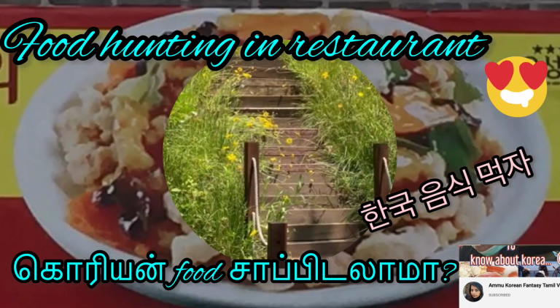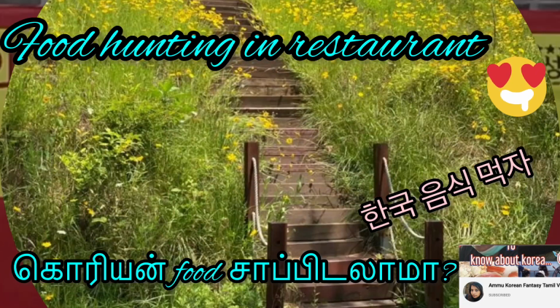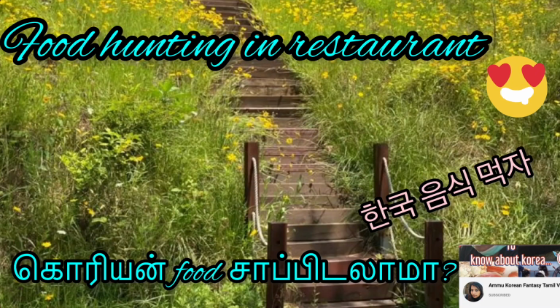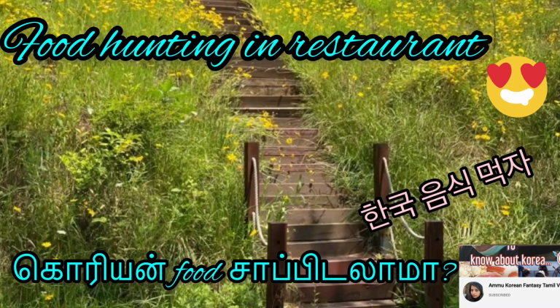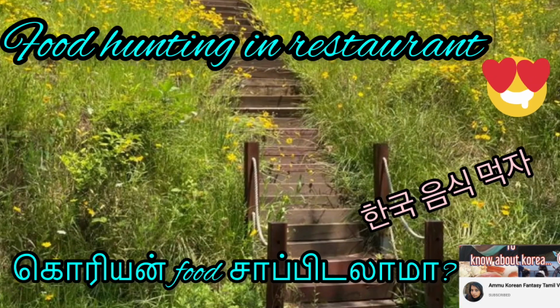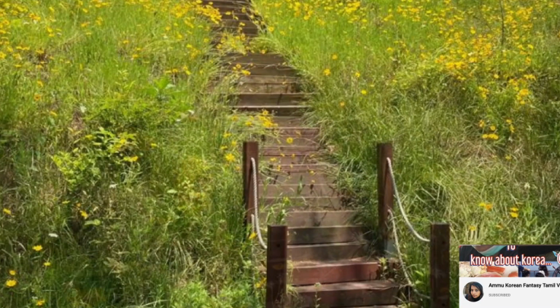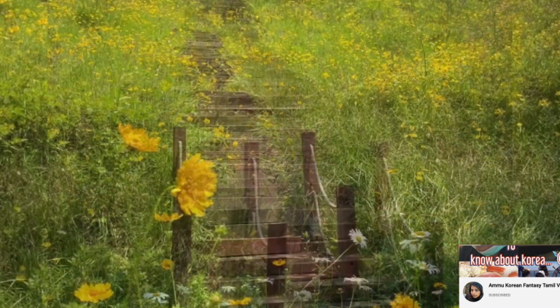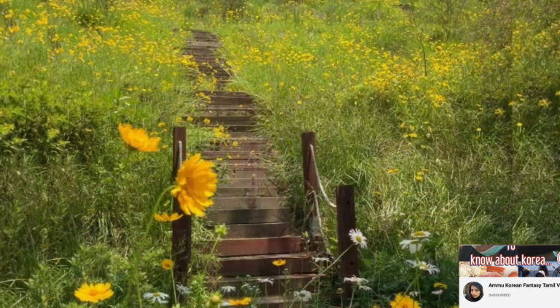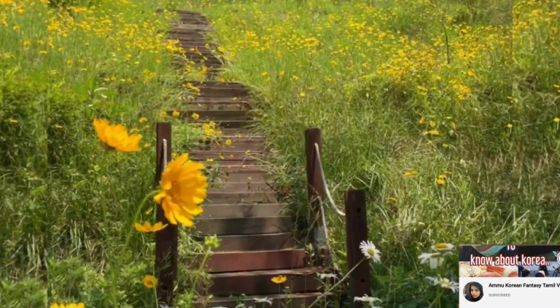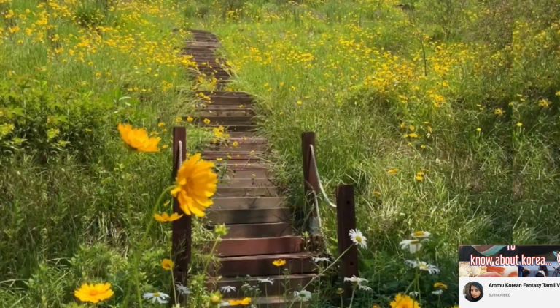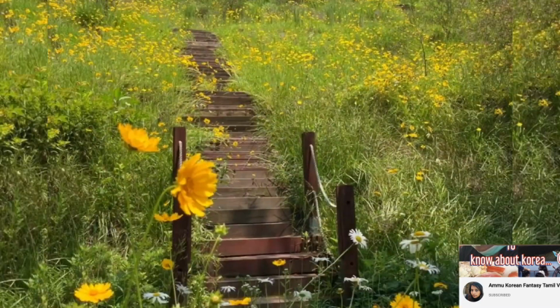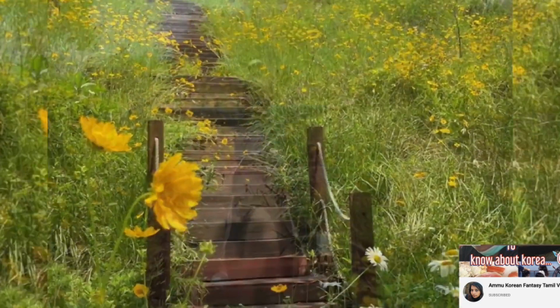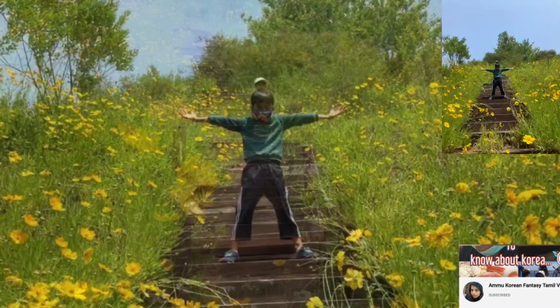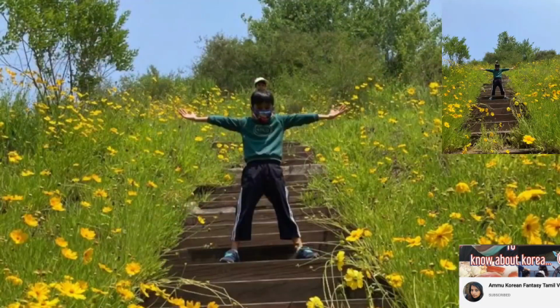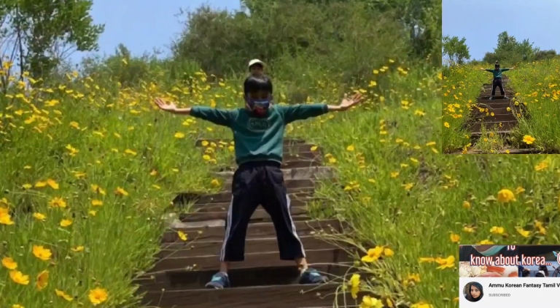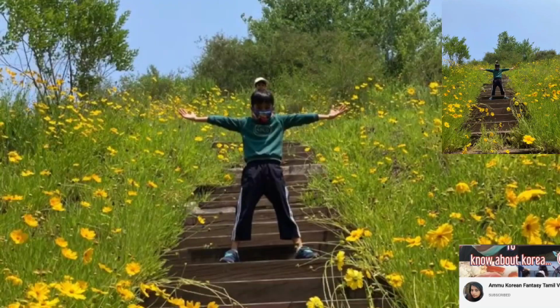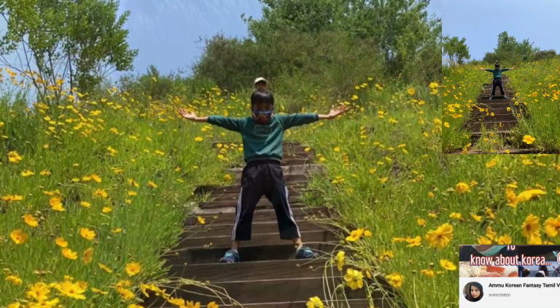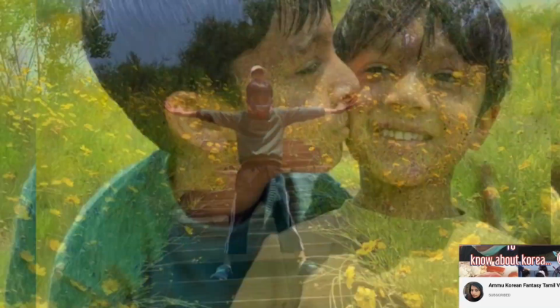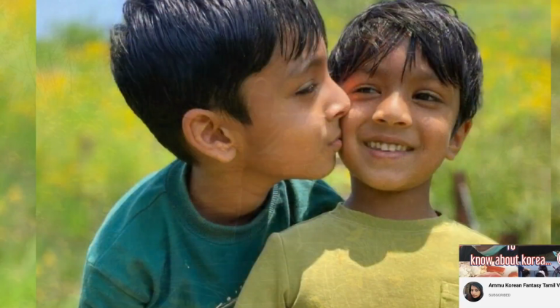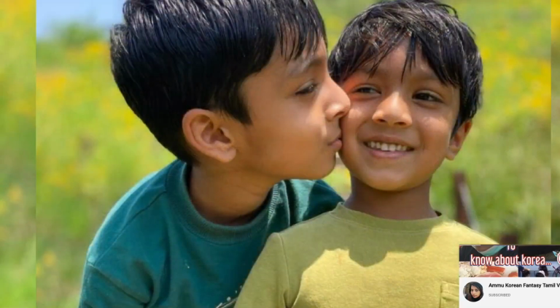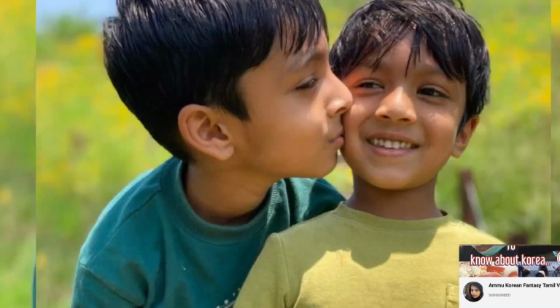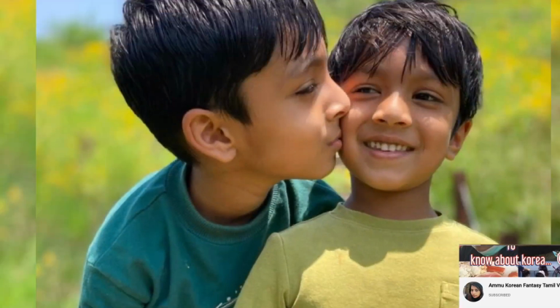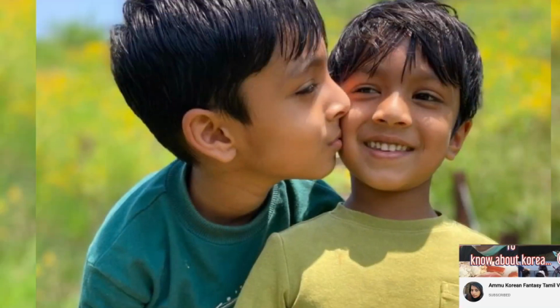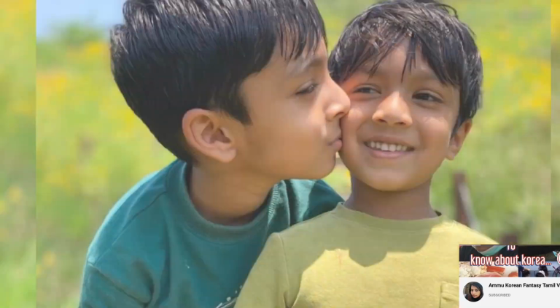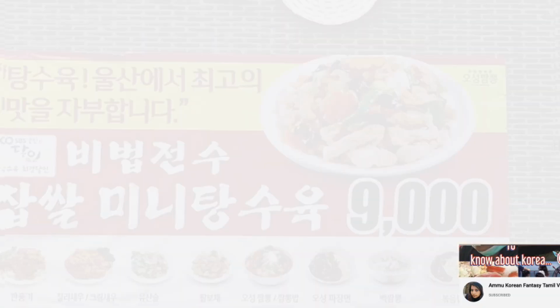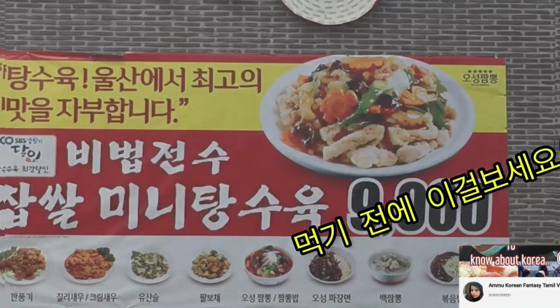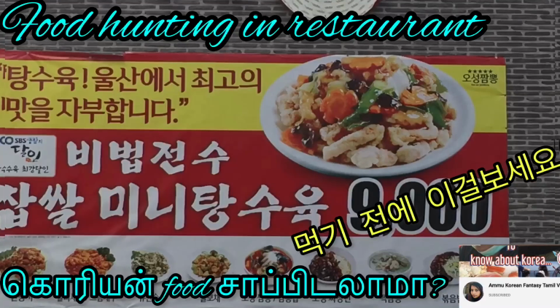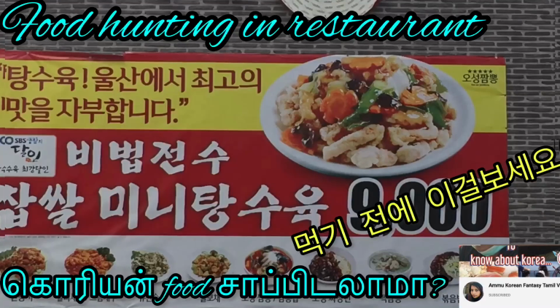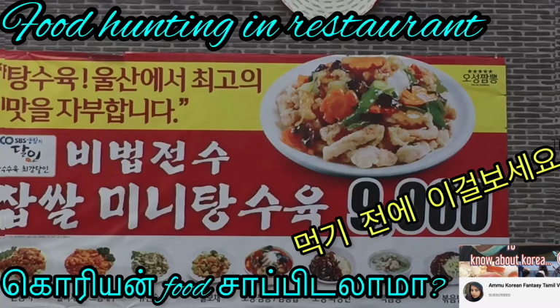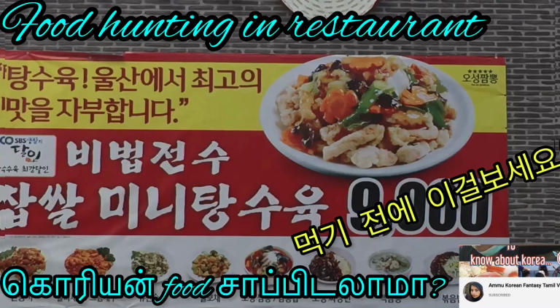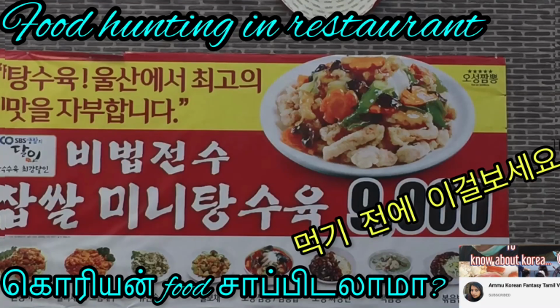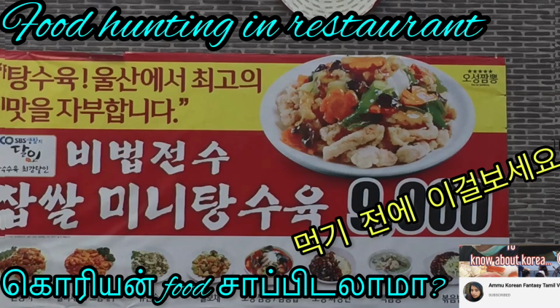Hi friends, welcome back to our channel. Today we are going to try some Korean food in the restaurant.